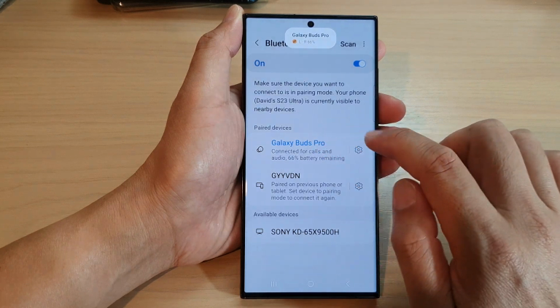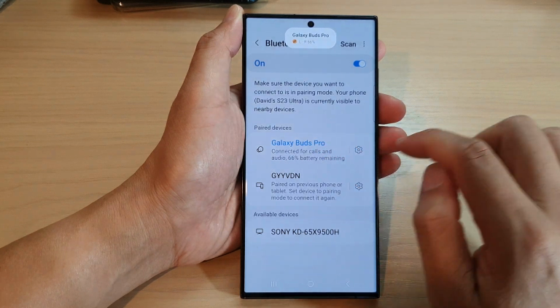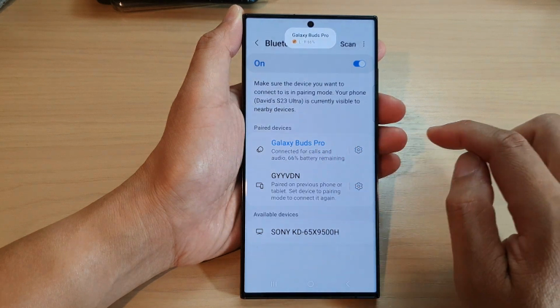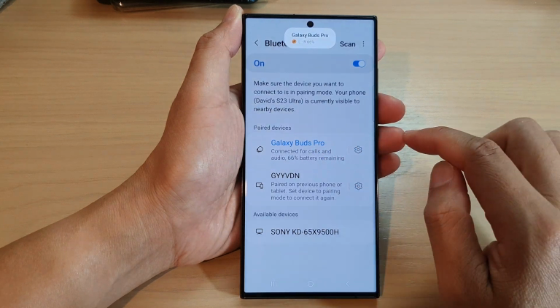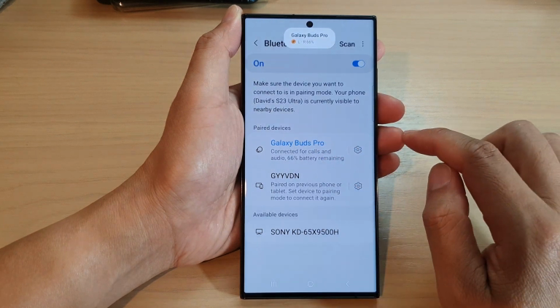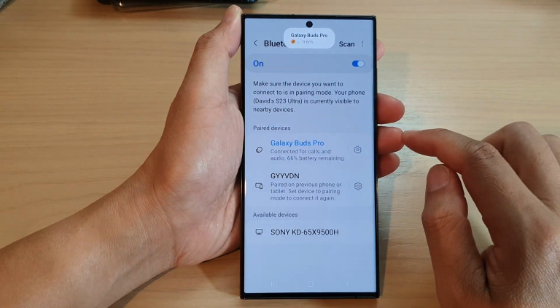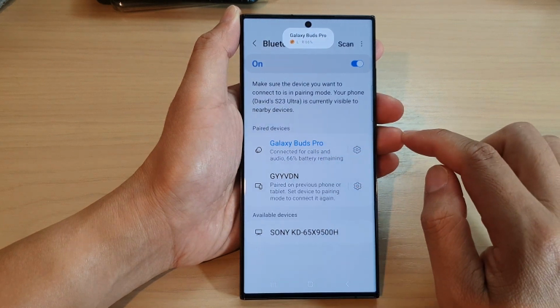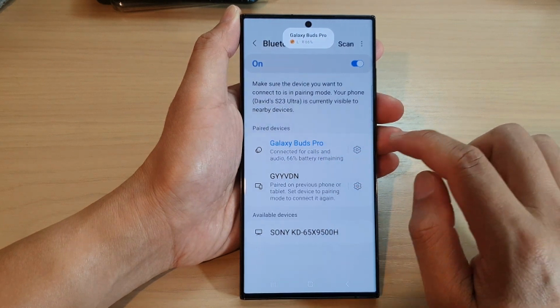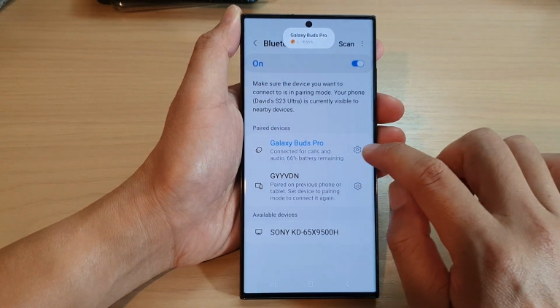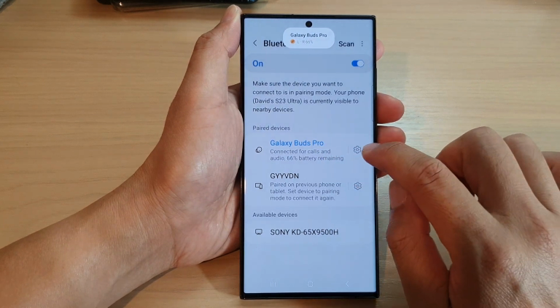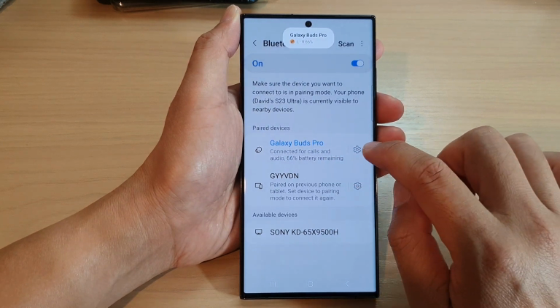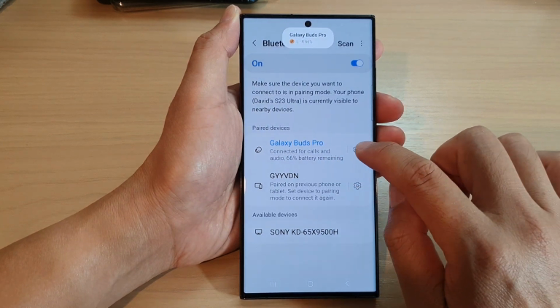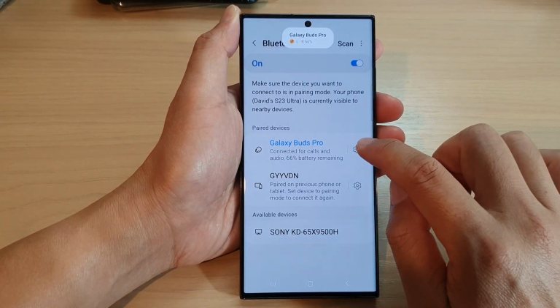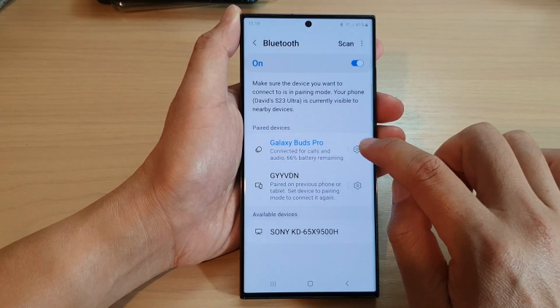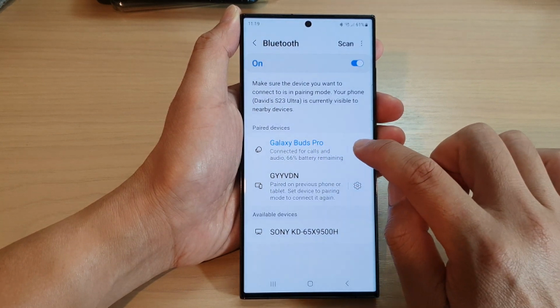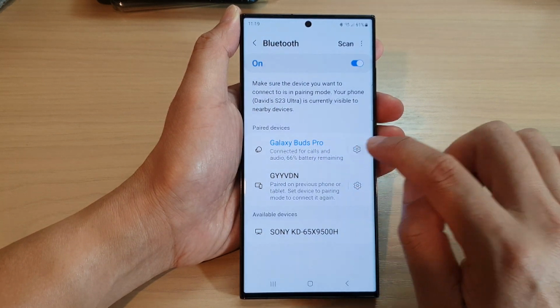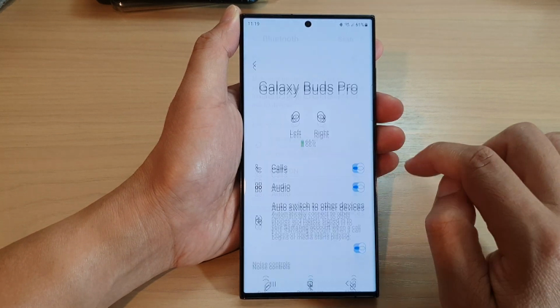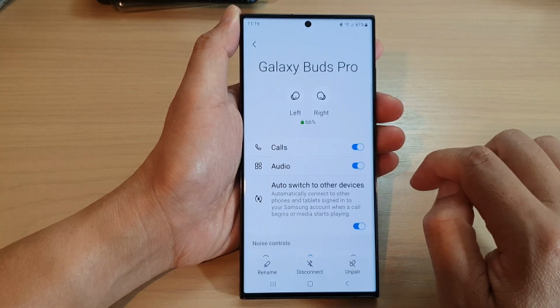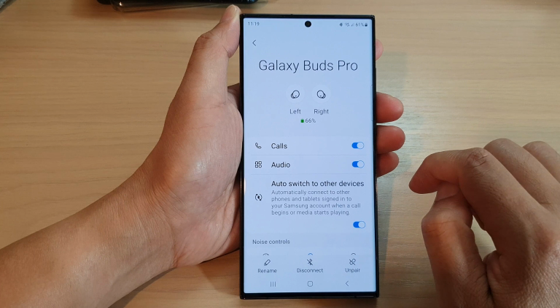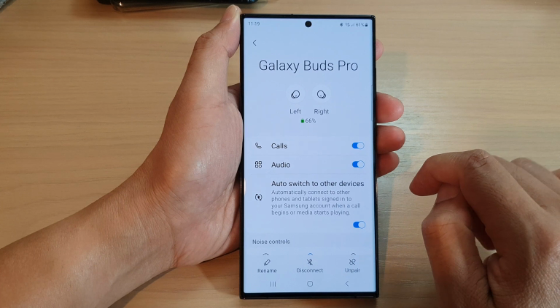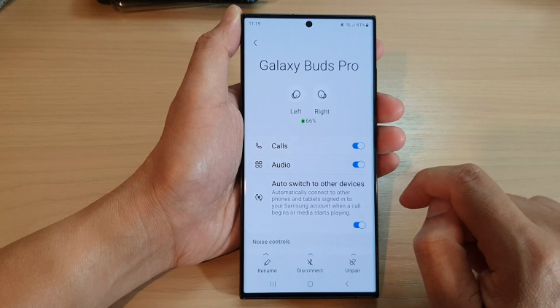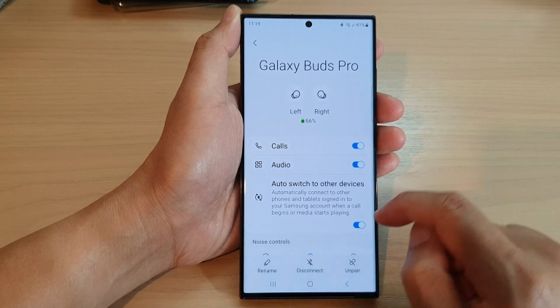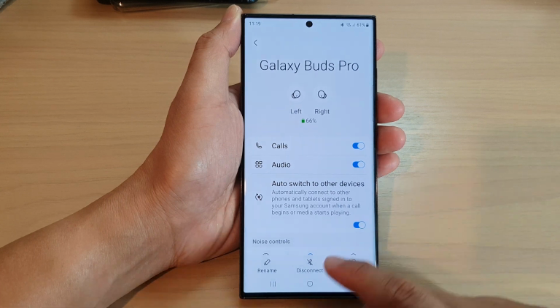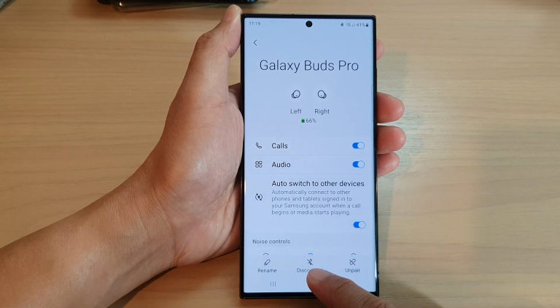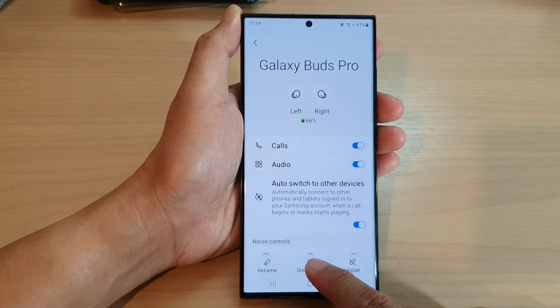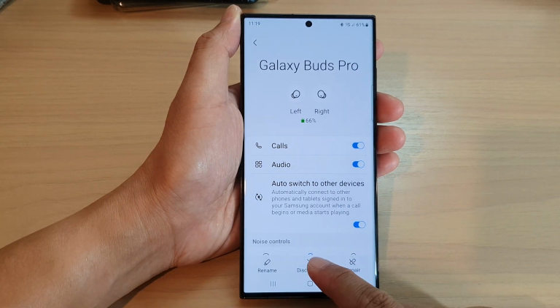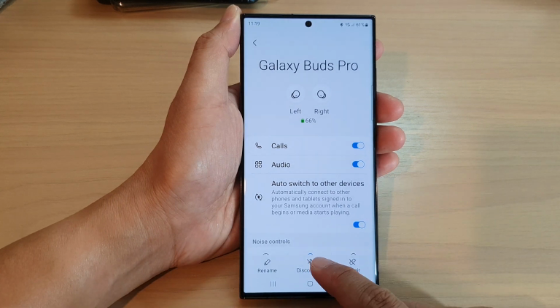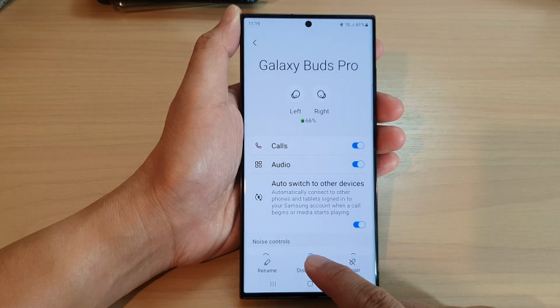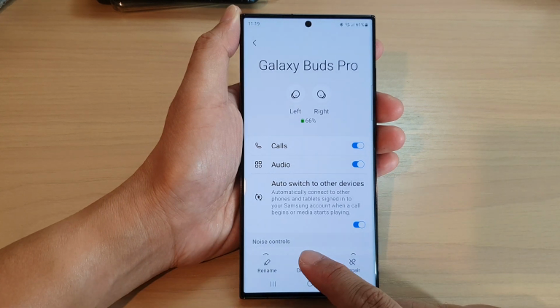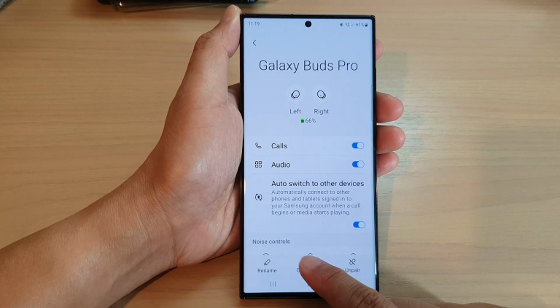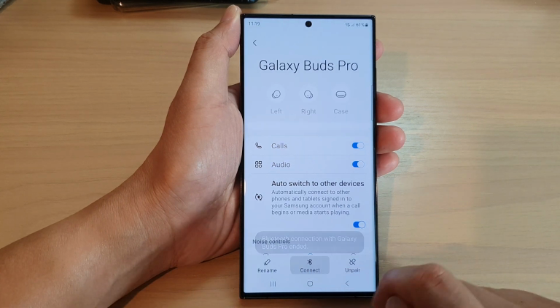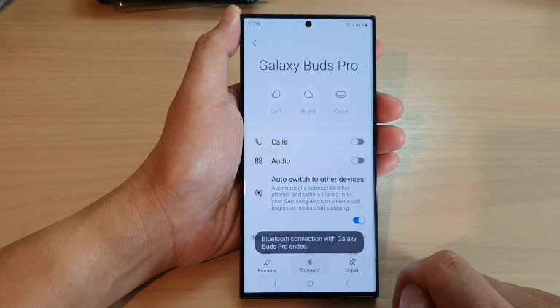Now, another way to disconnect it is to tap on the settings icon. Down here, you can tap on the disconnect button.